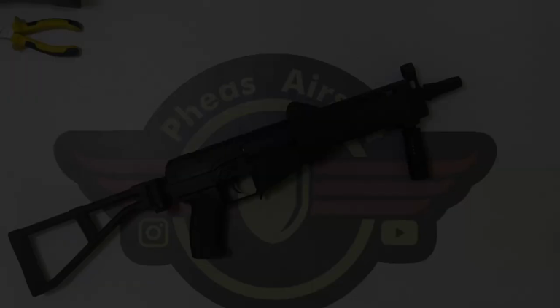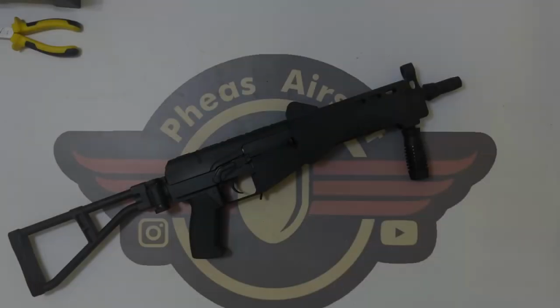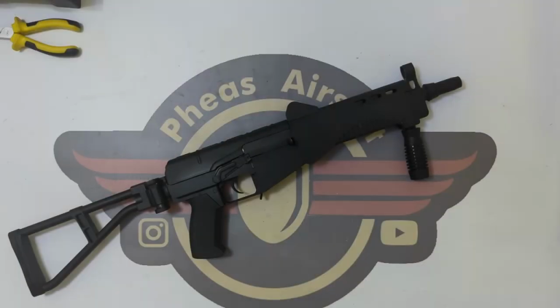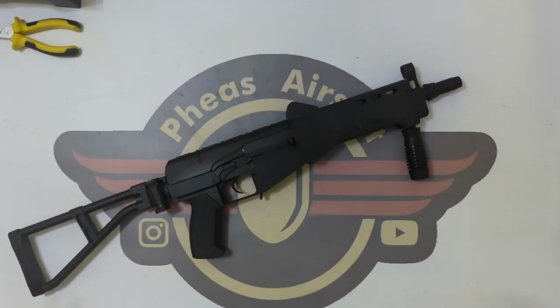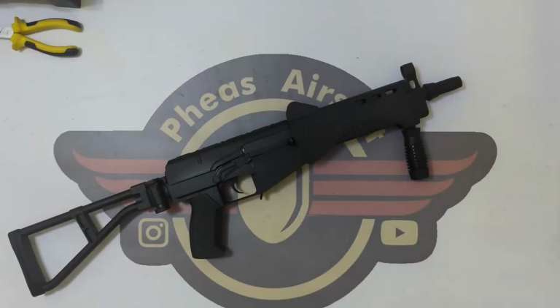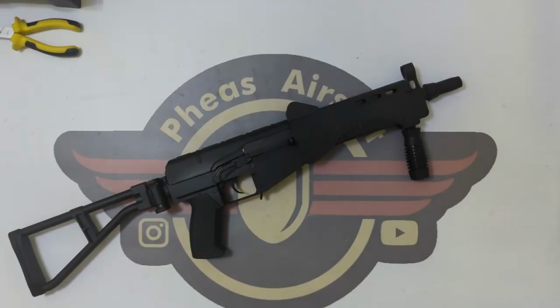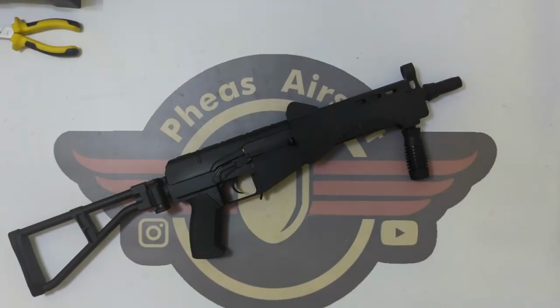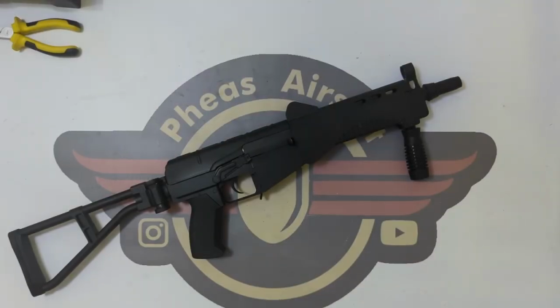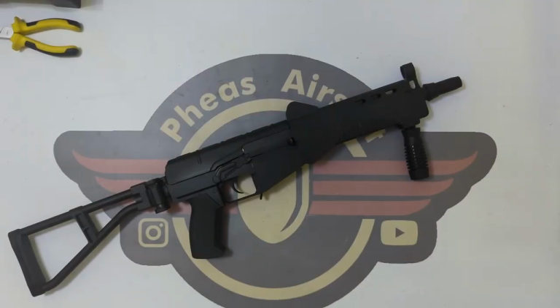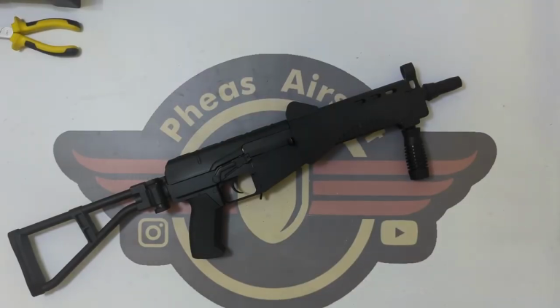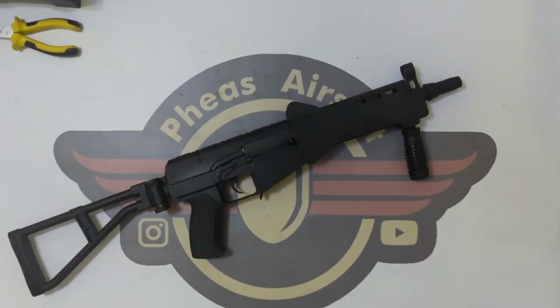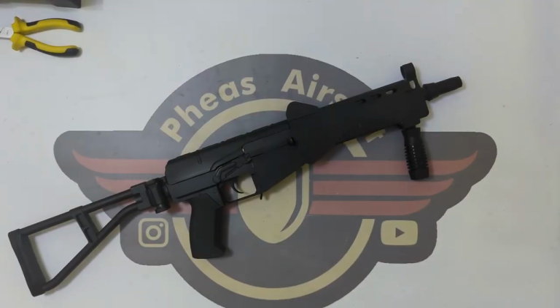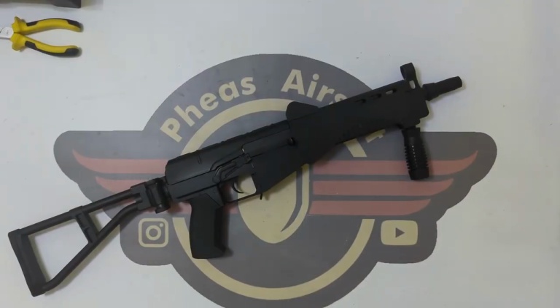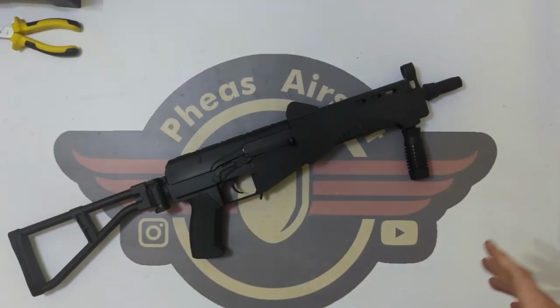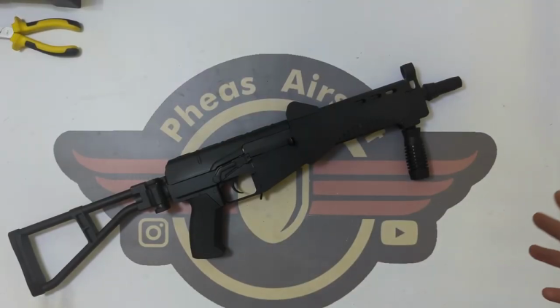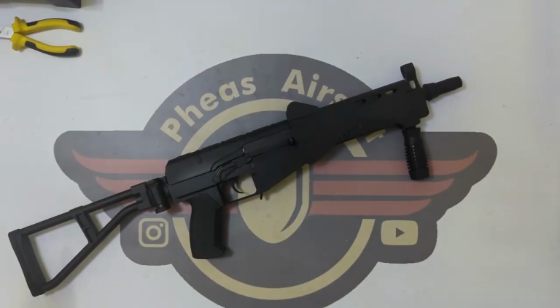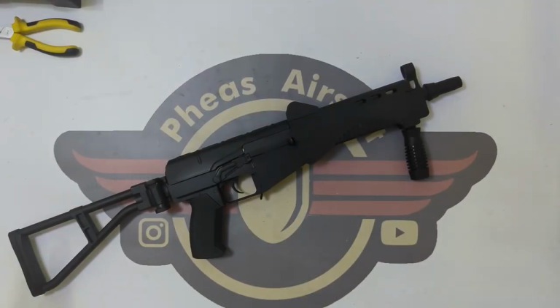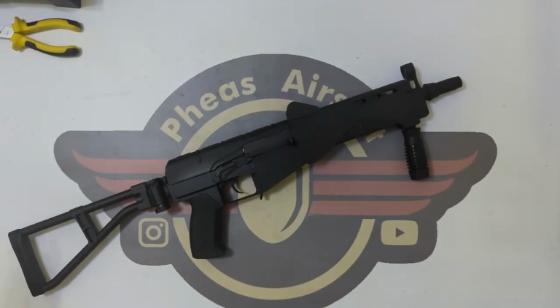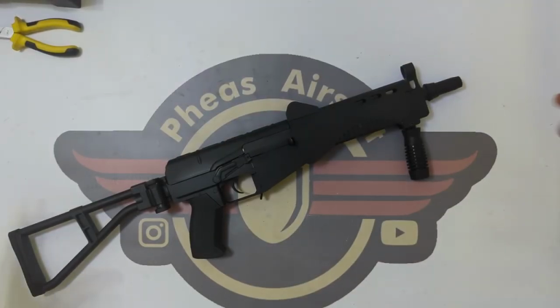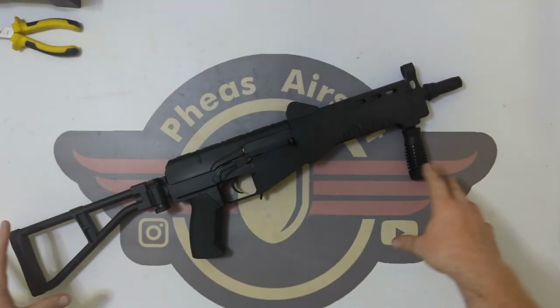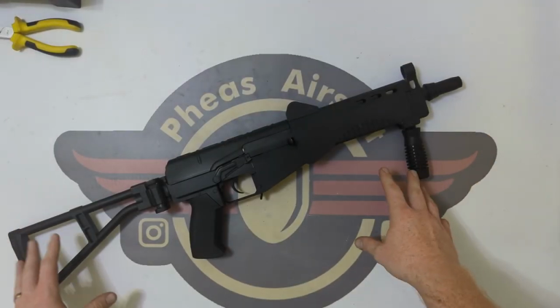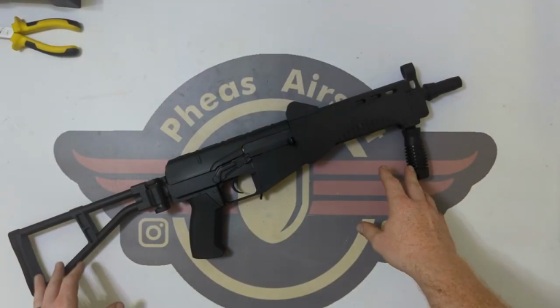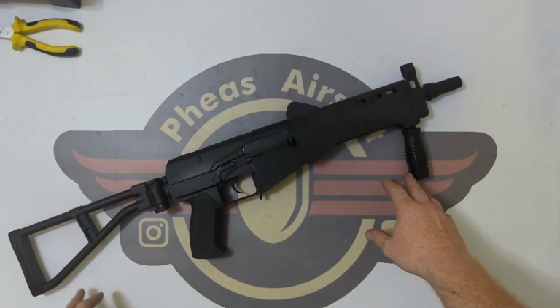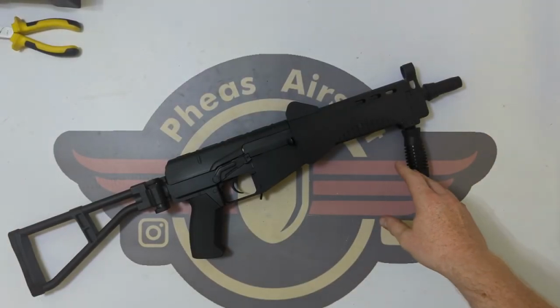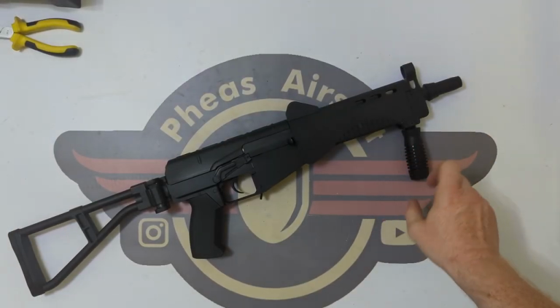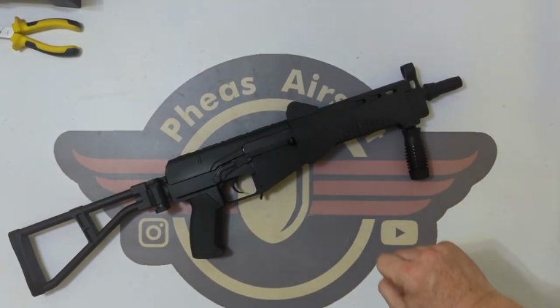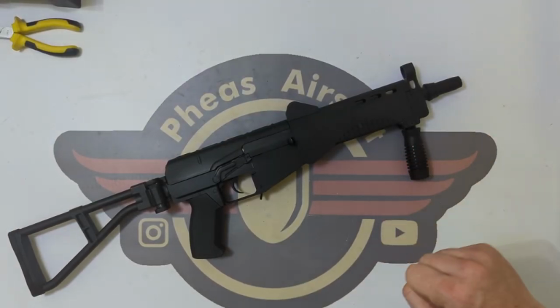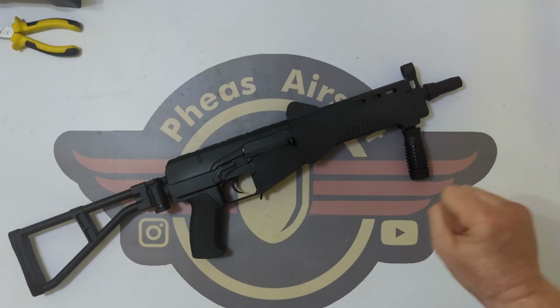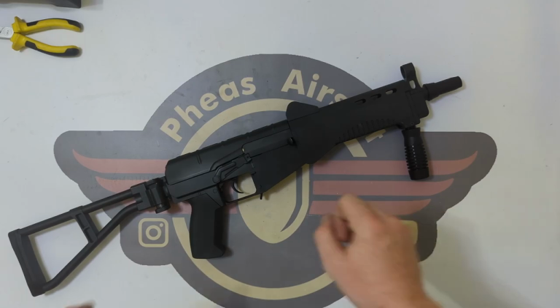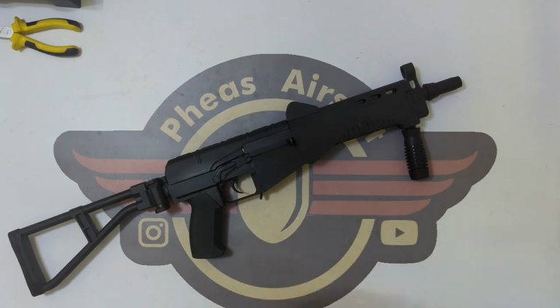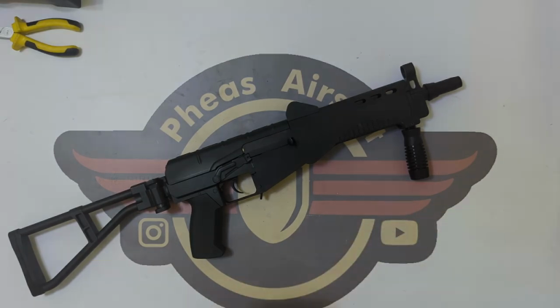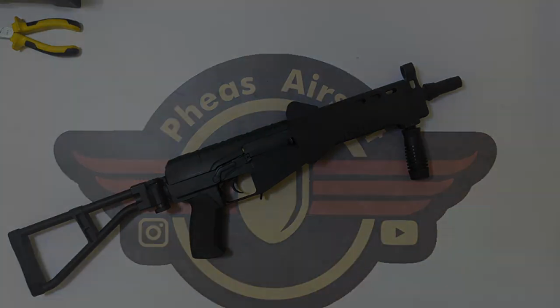Hey guys and welcome to Fez Air Software. Today I'm going to be doing a disassembly on this AYAY3M.